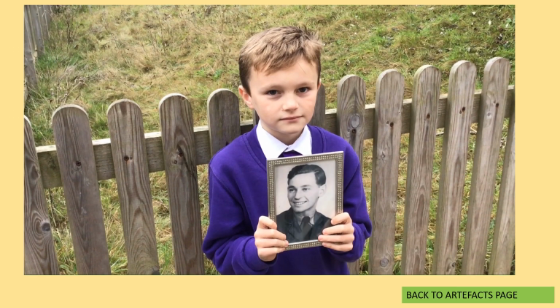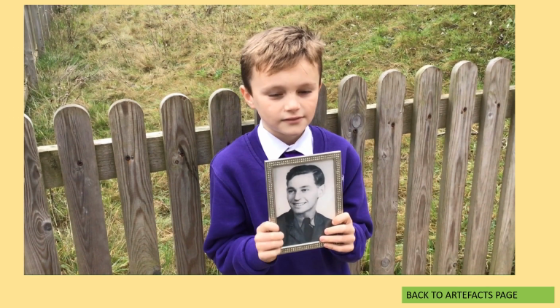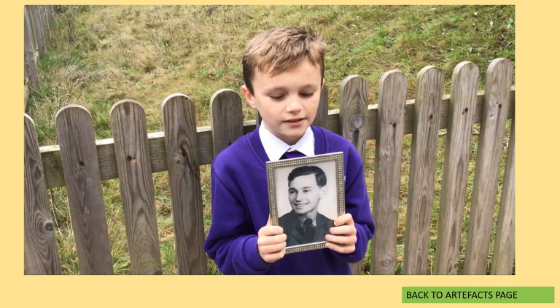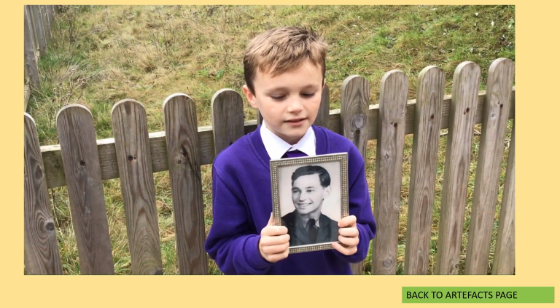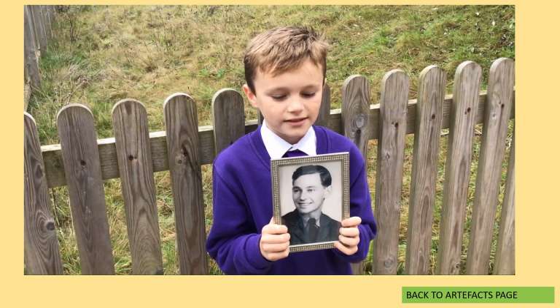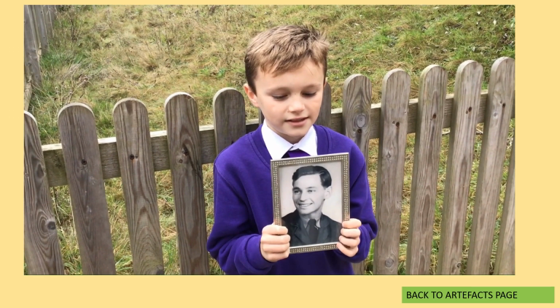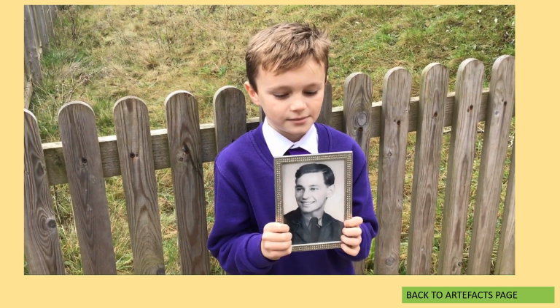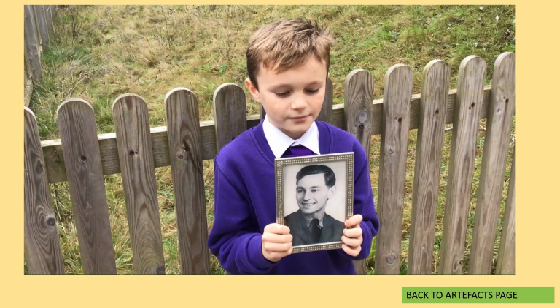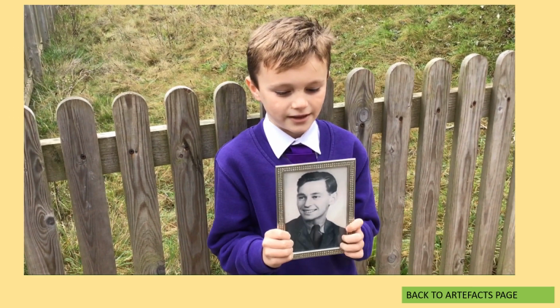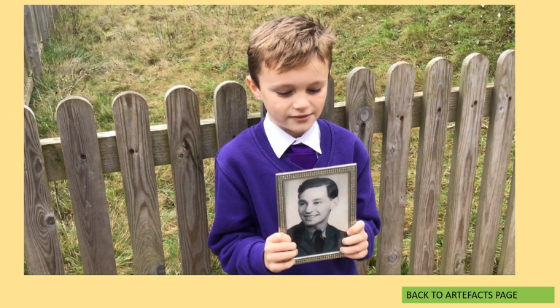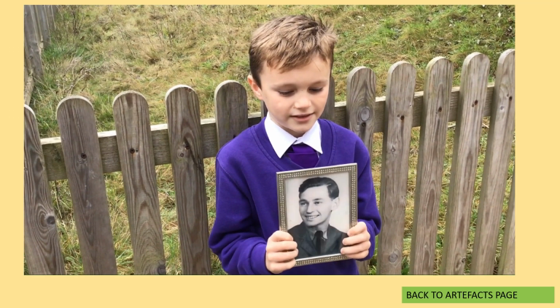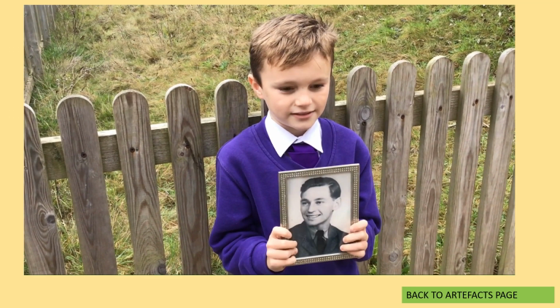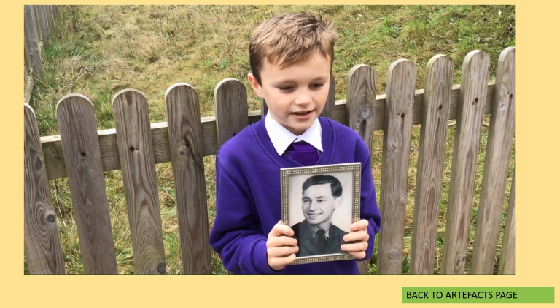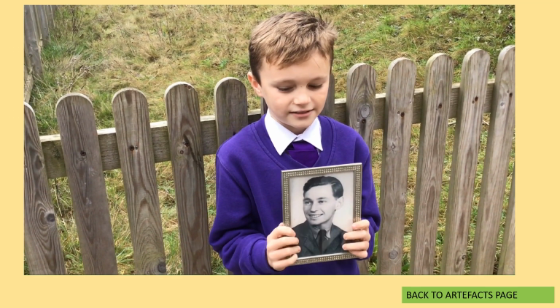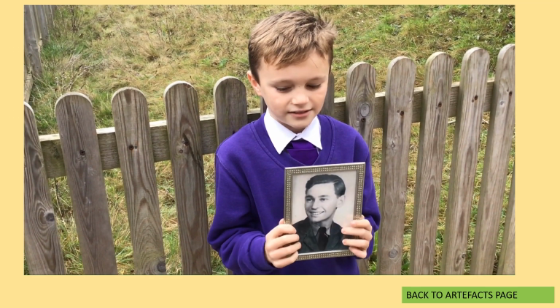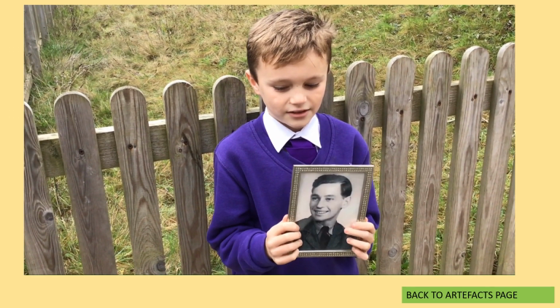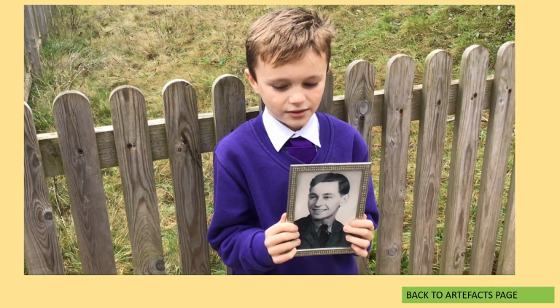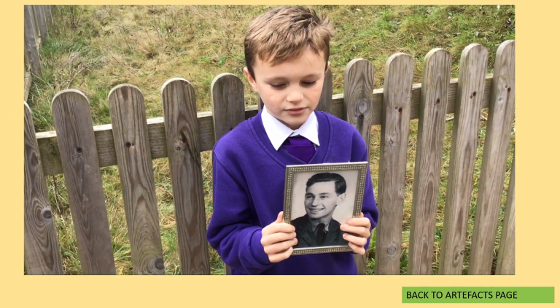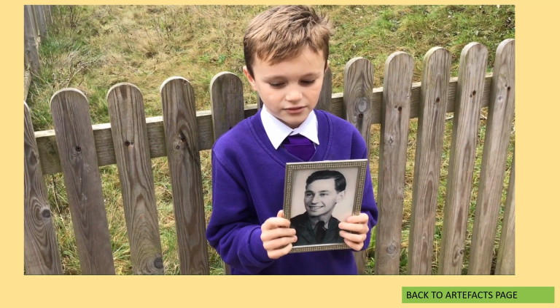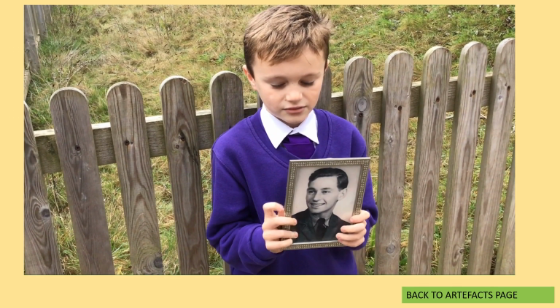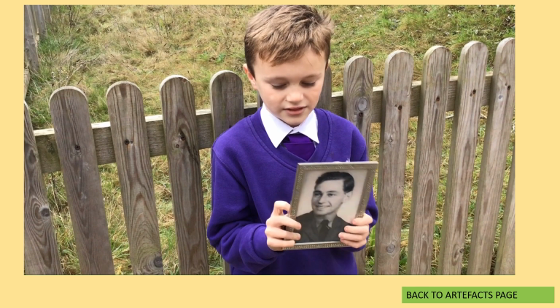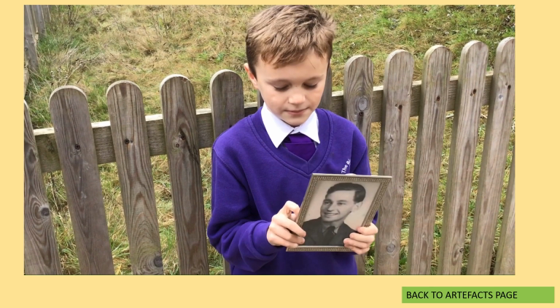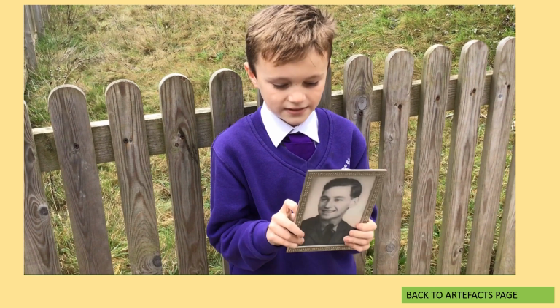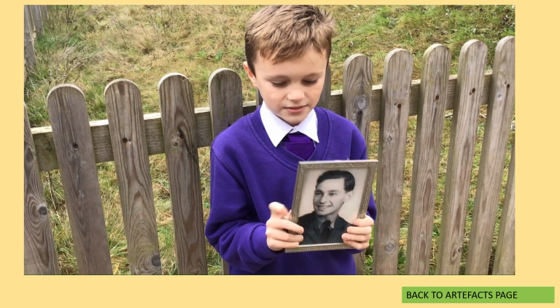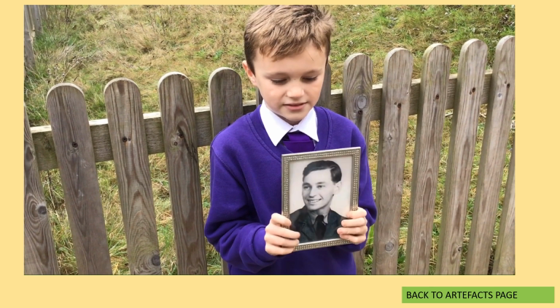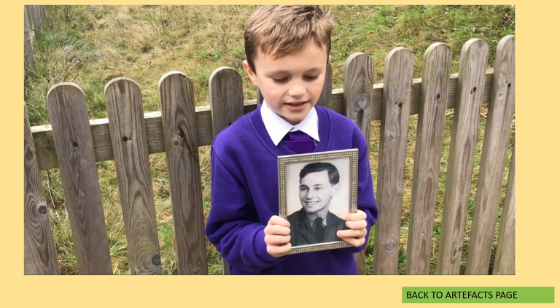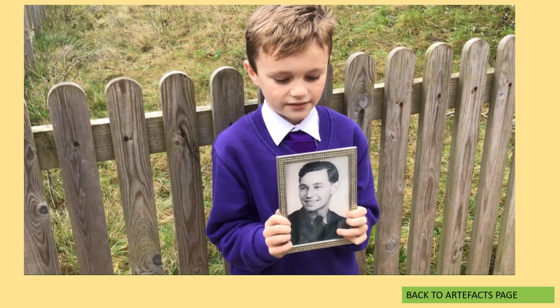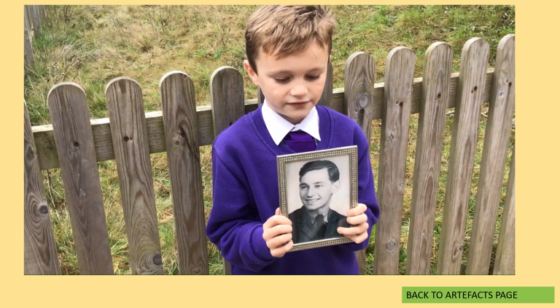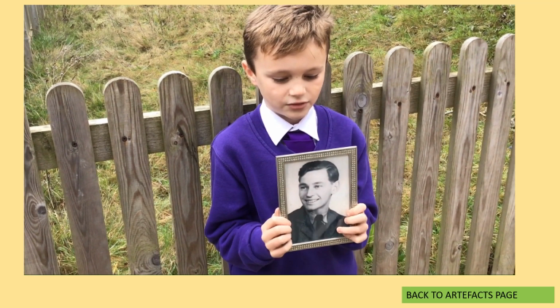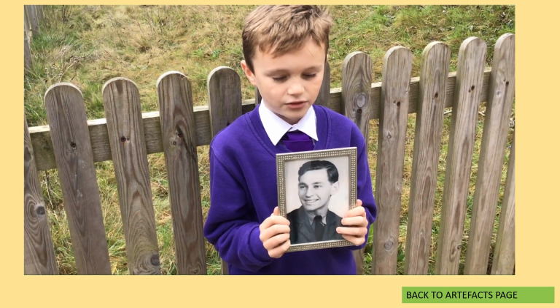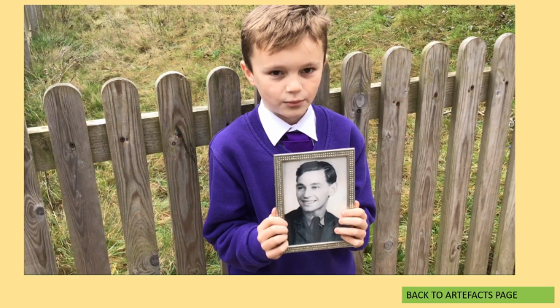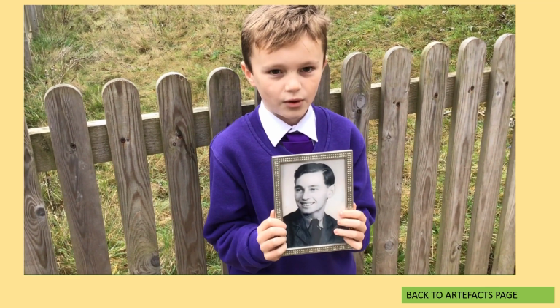This is my granddad. This picture was taken through the wall.